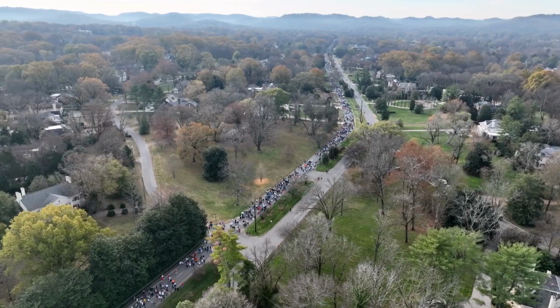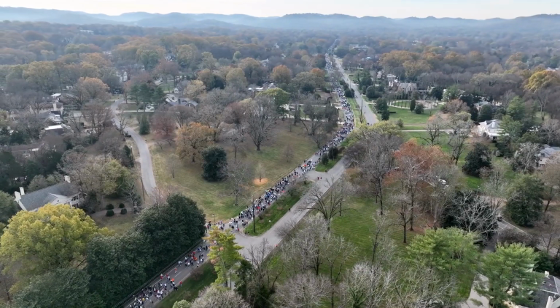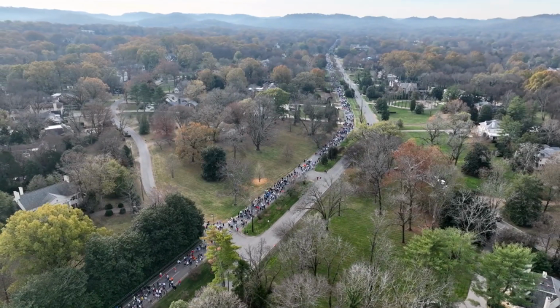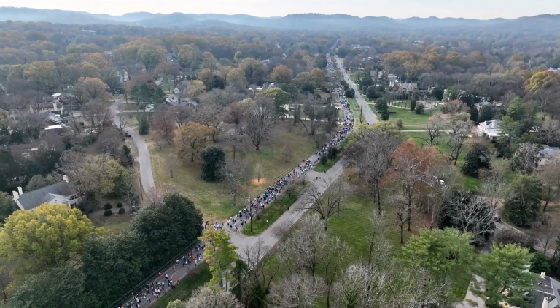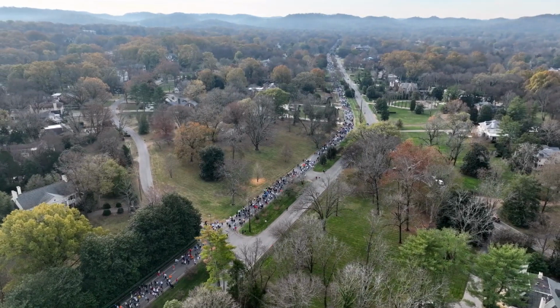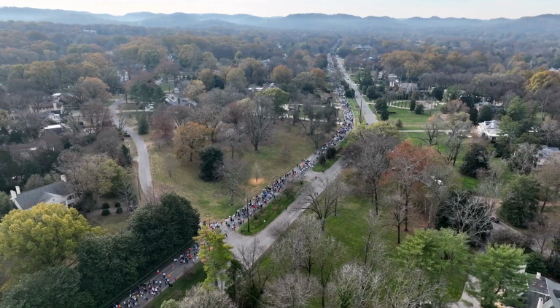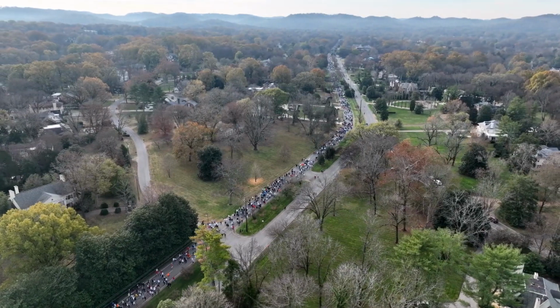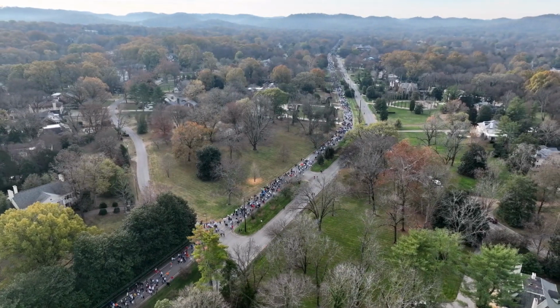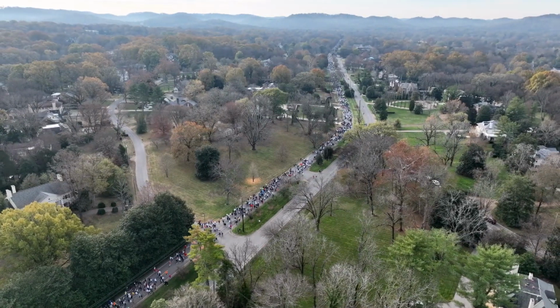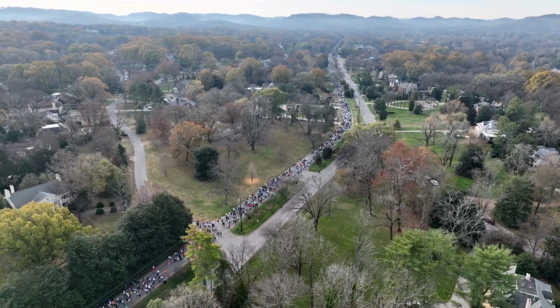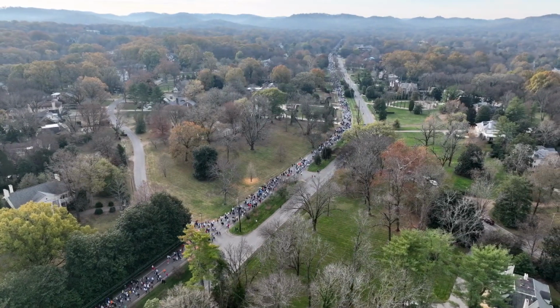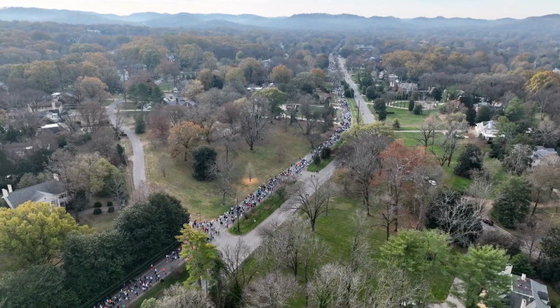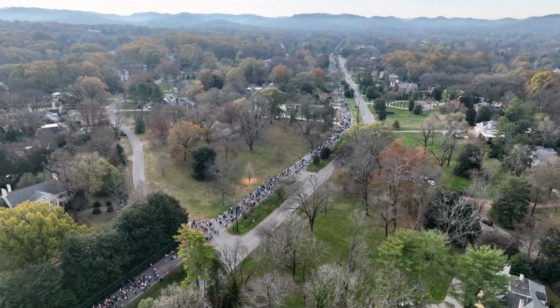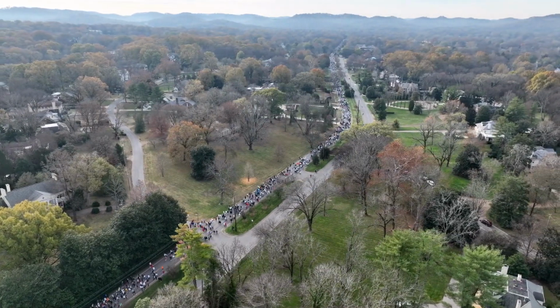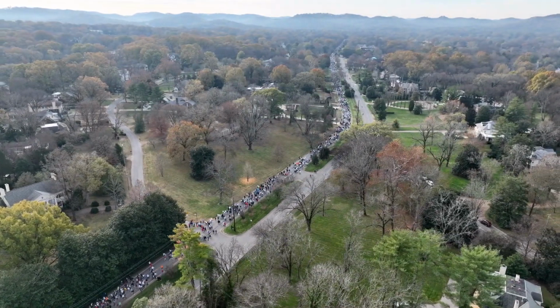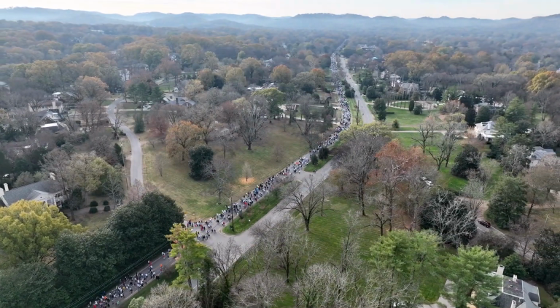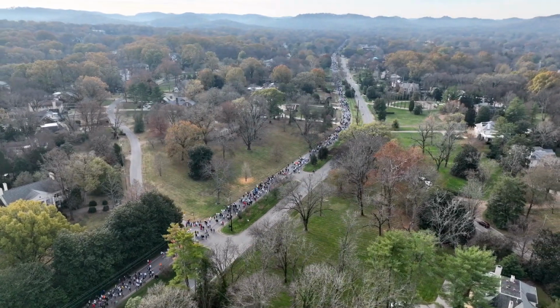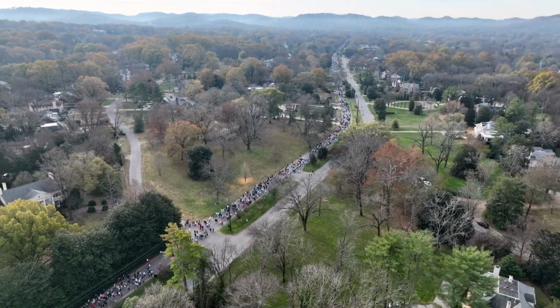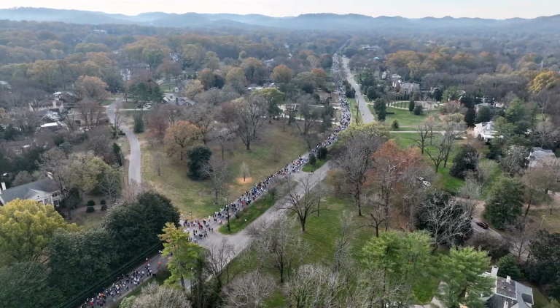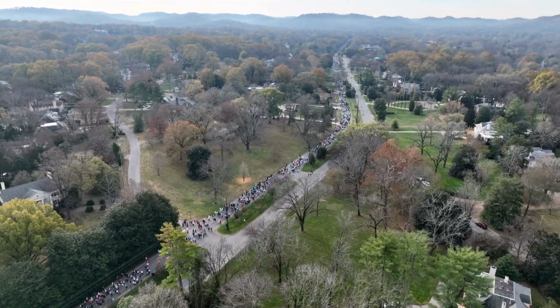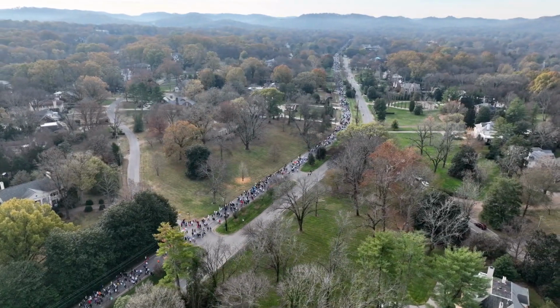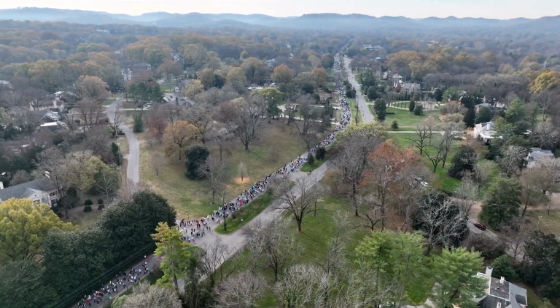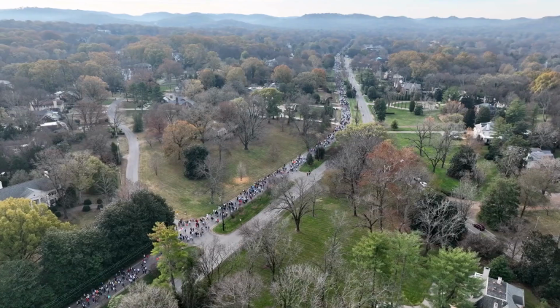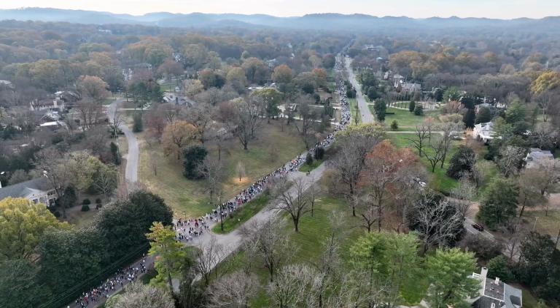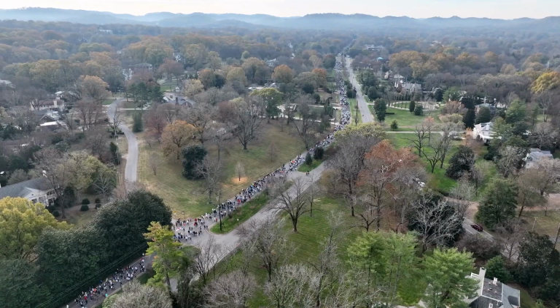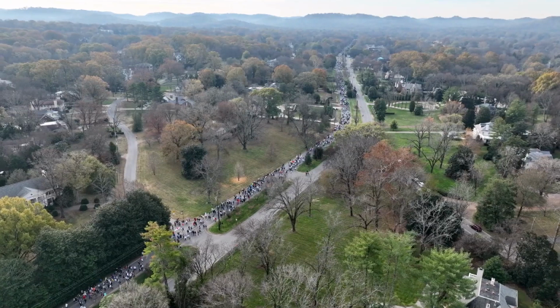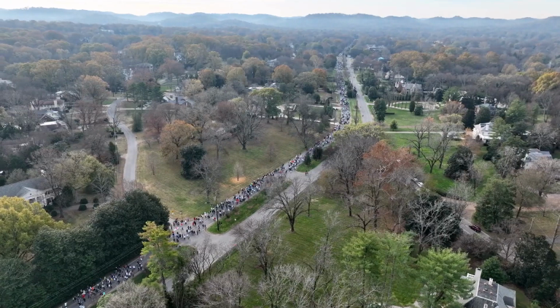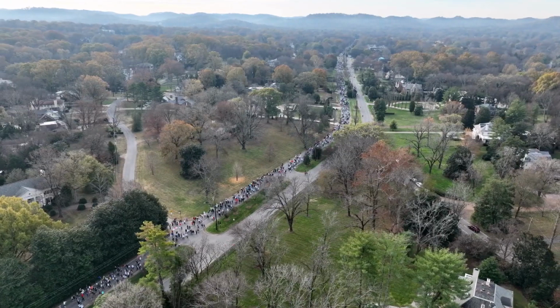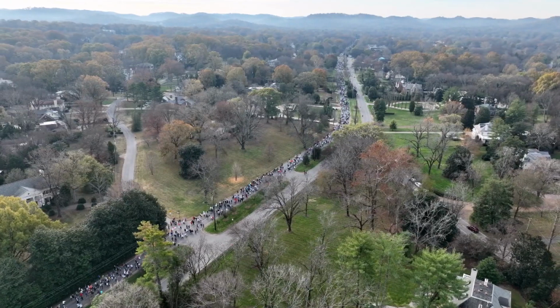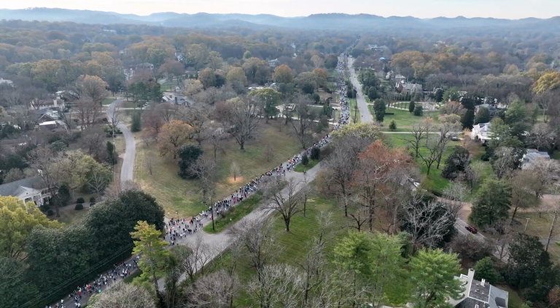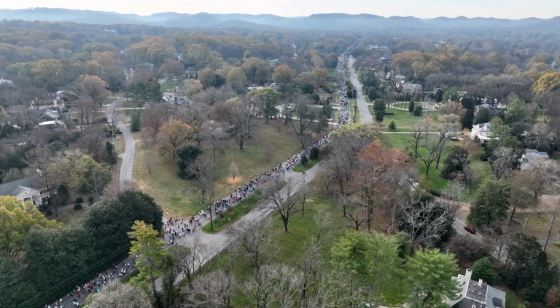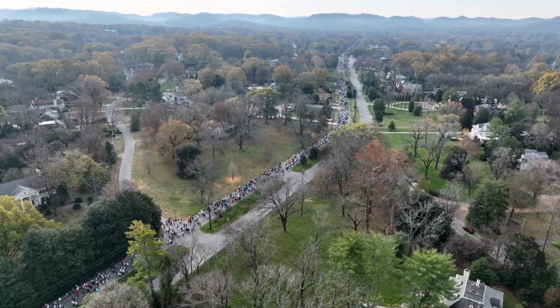I've tried to film events like this before, and when the weather is beautiful it makes it a lot easier to get good-looking footage.